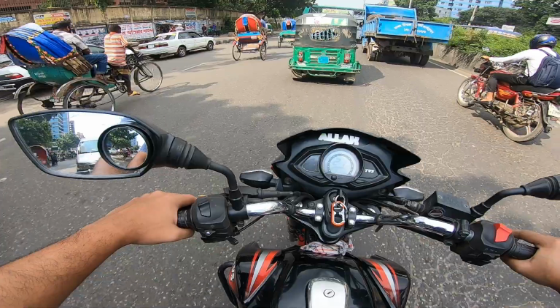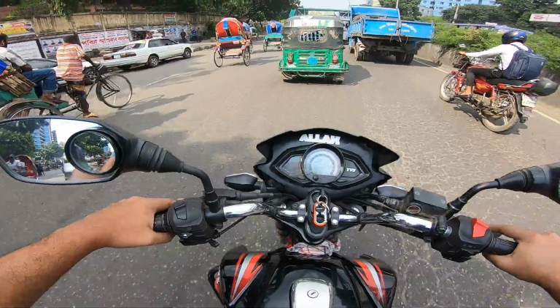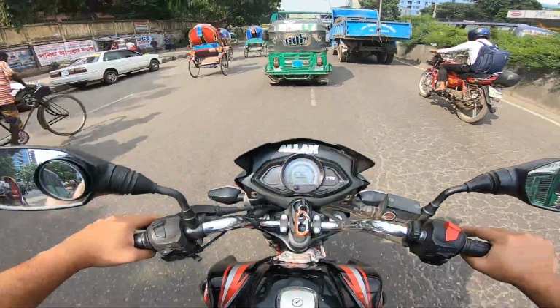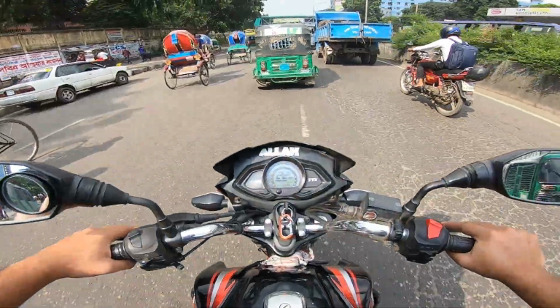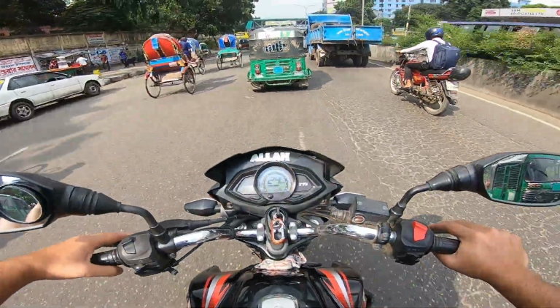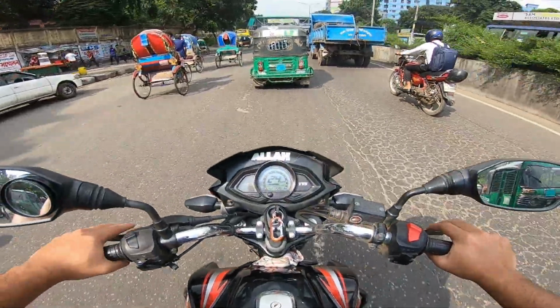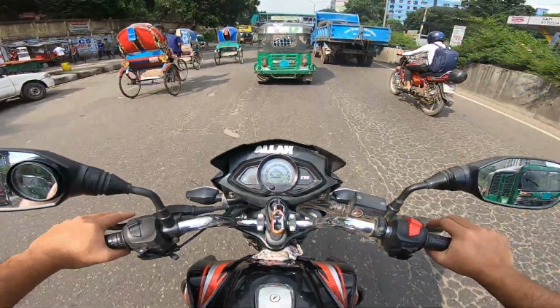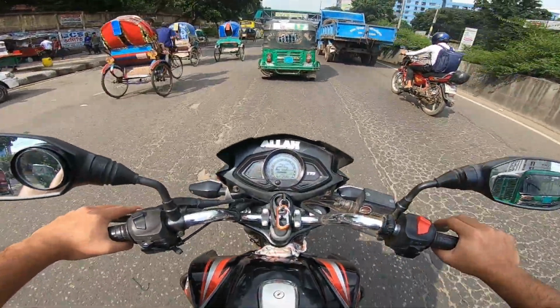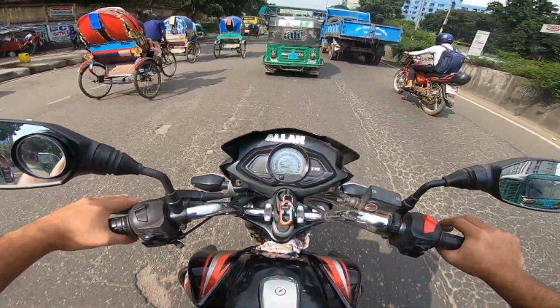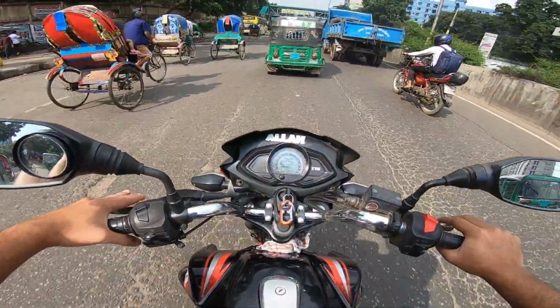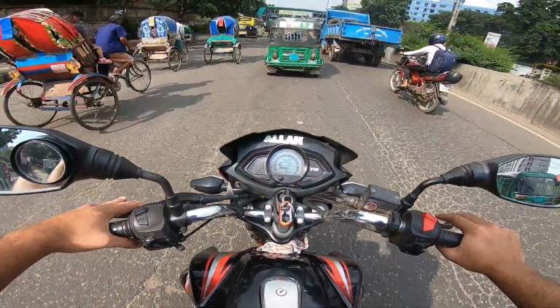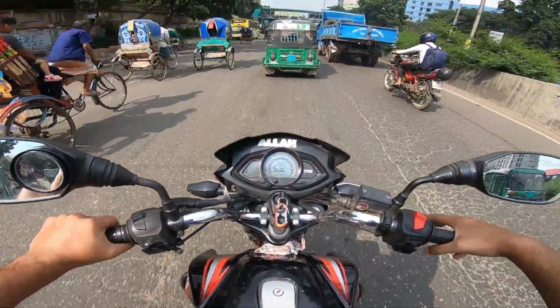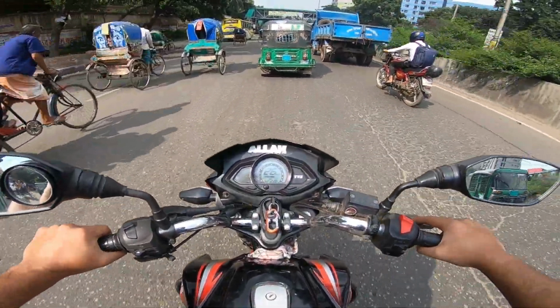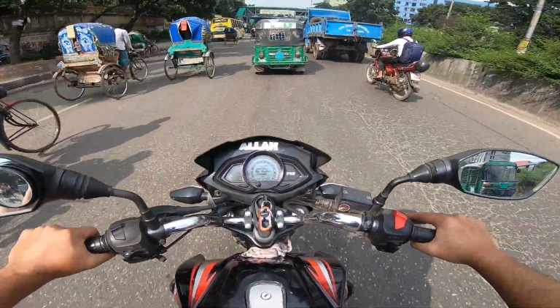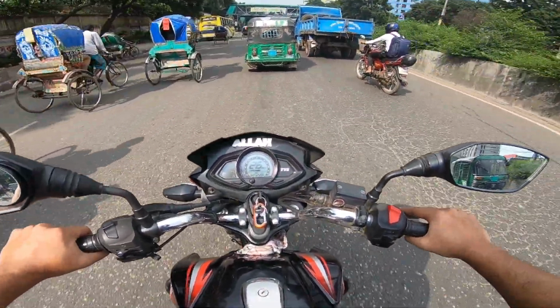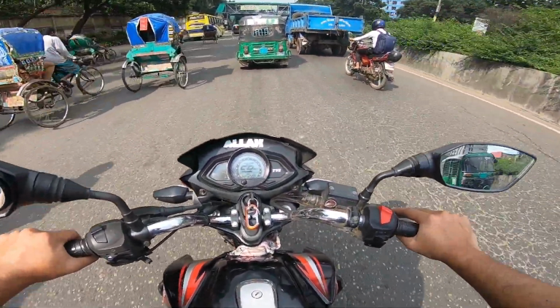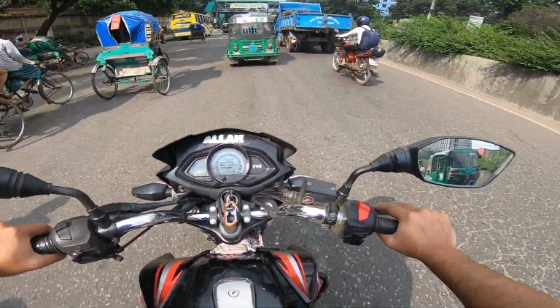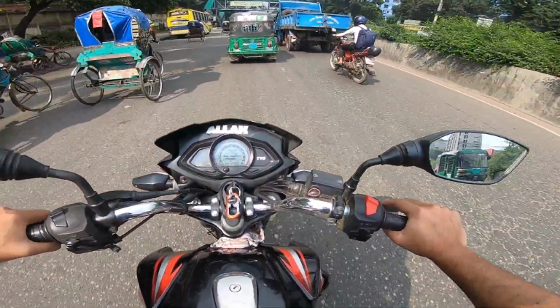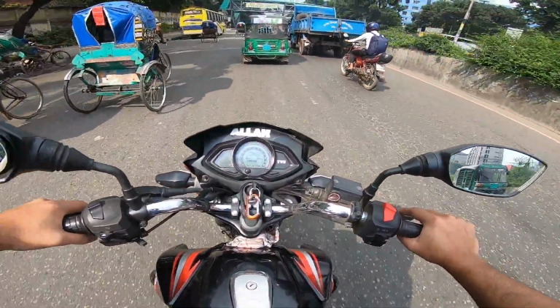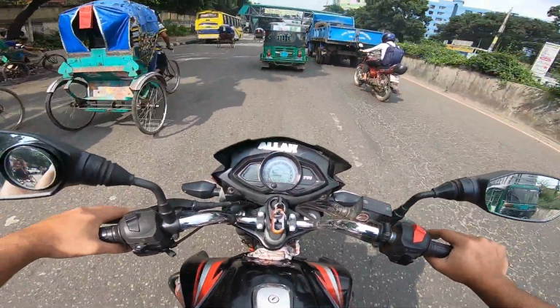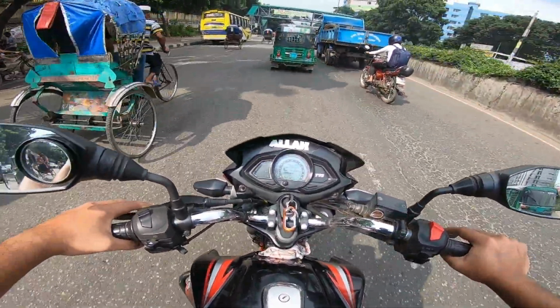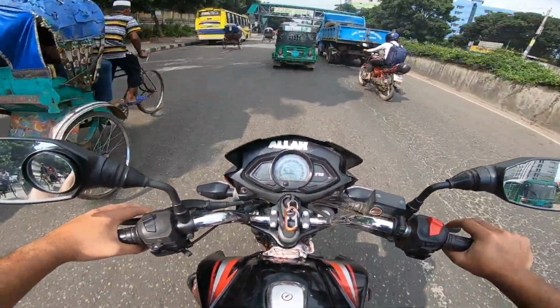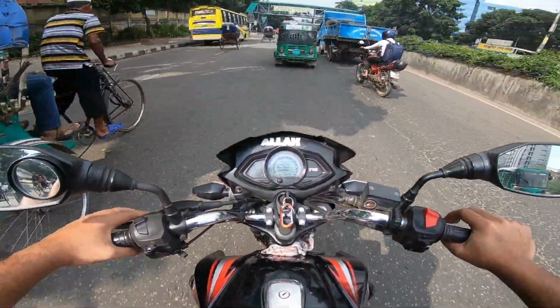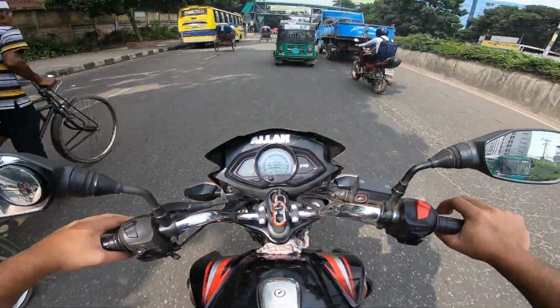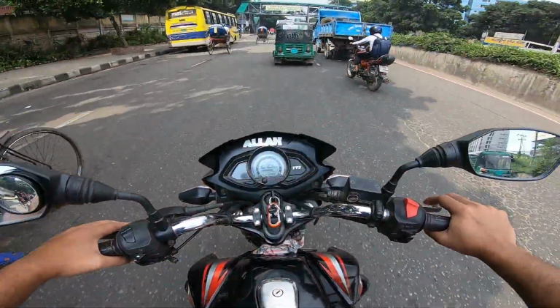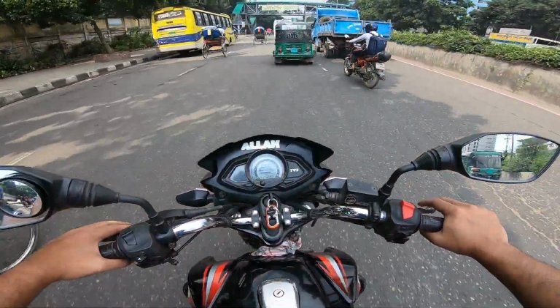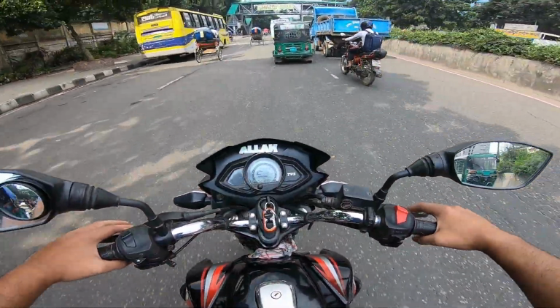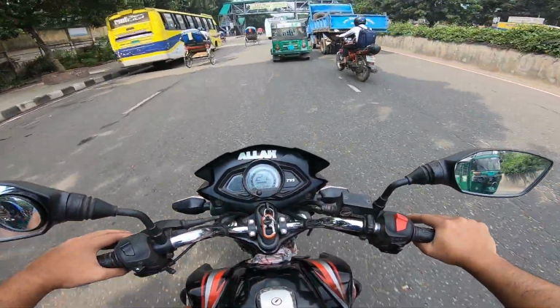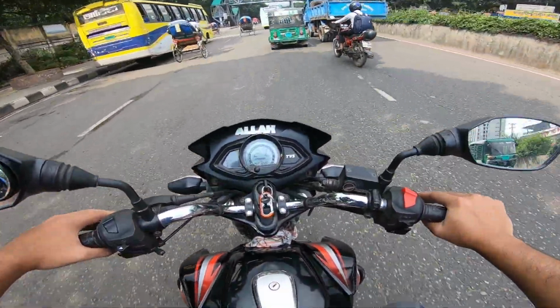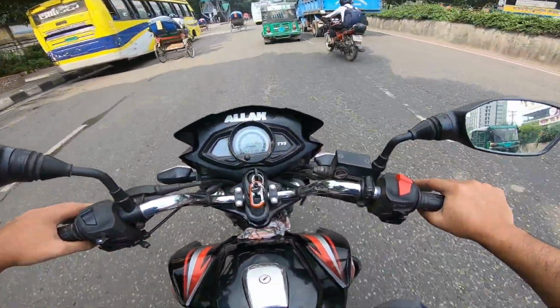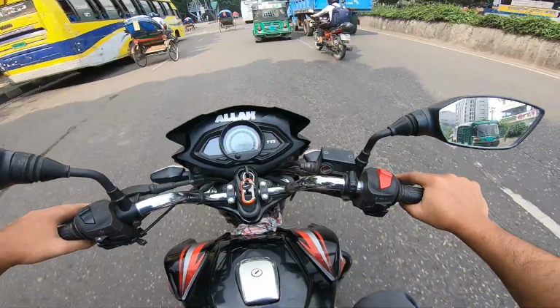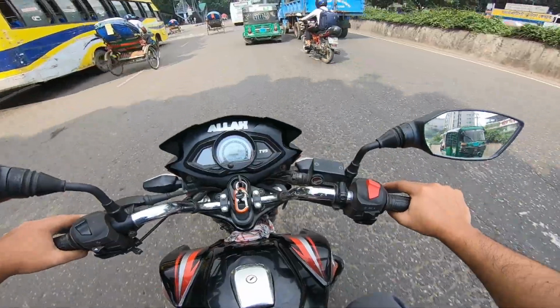Hello Internet, this is Mahadi and welcome back to the channel Reed Road.